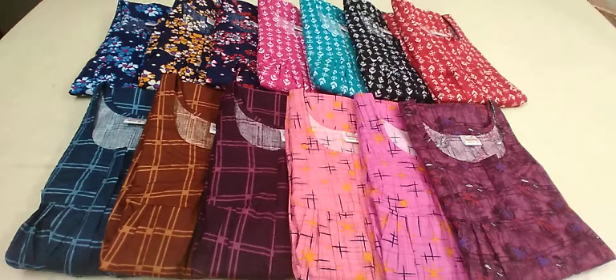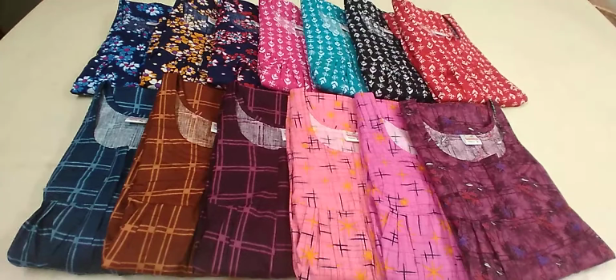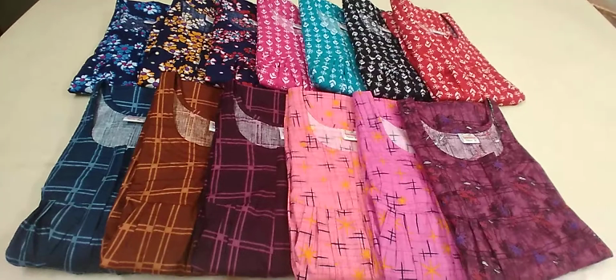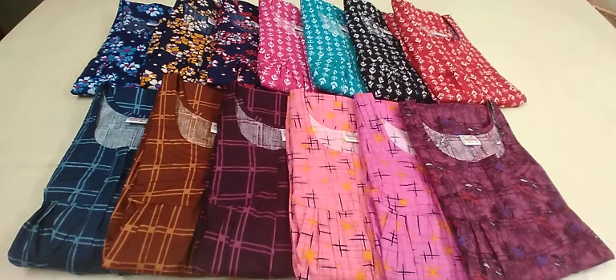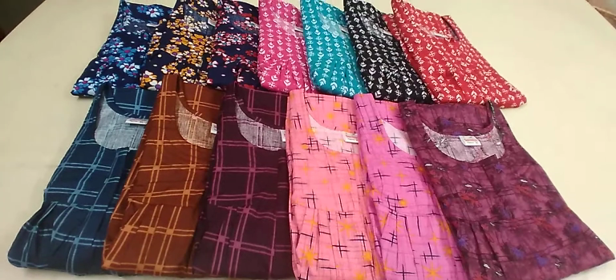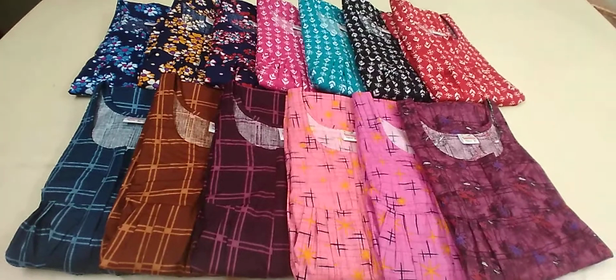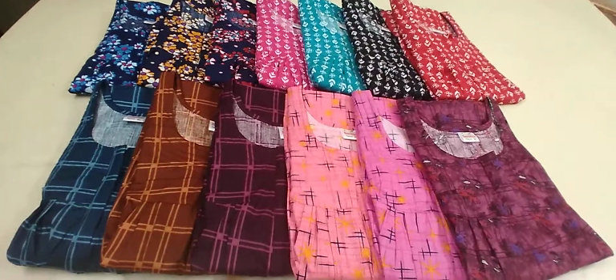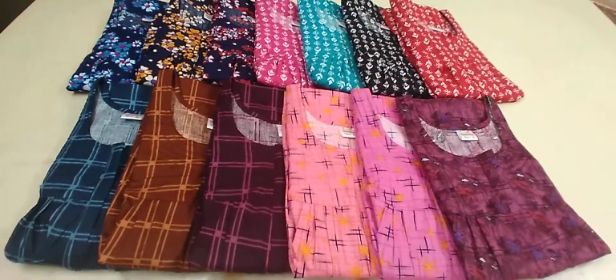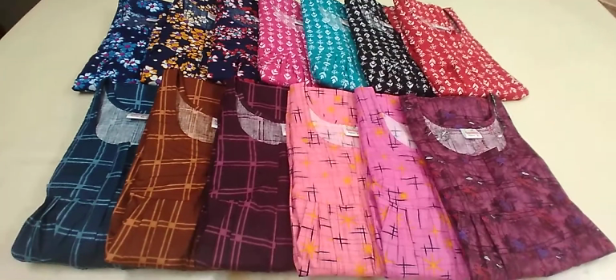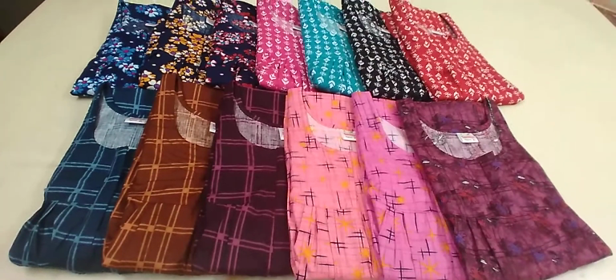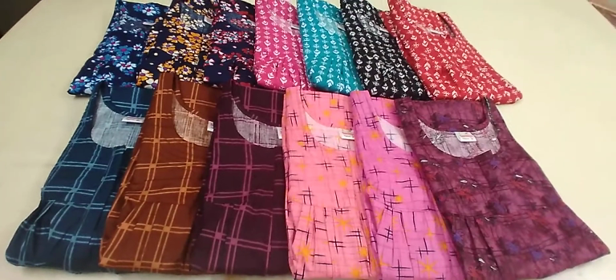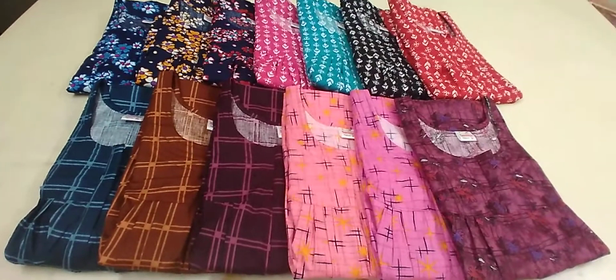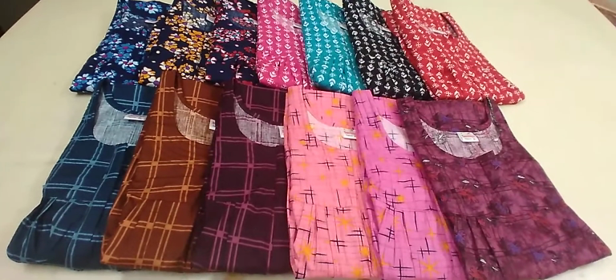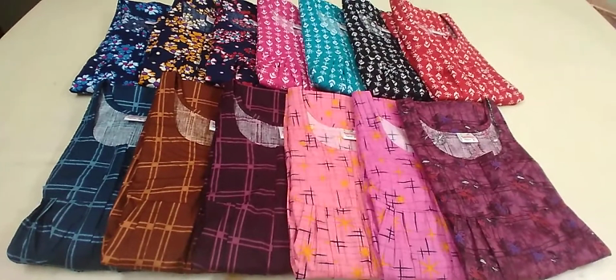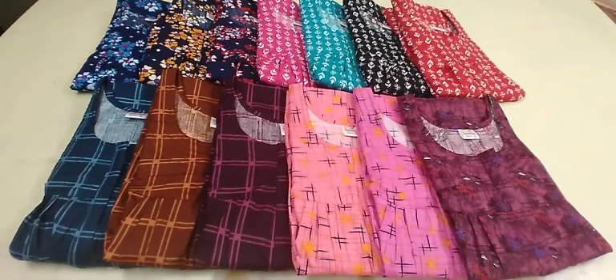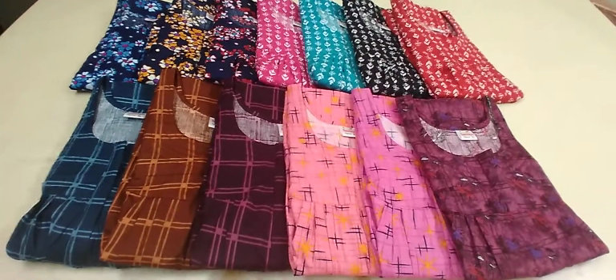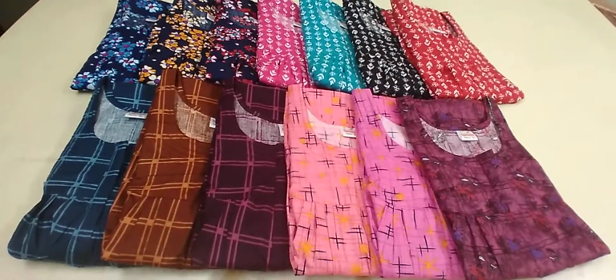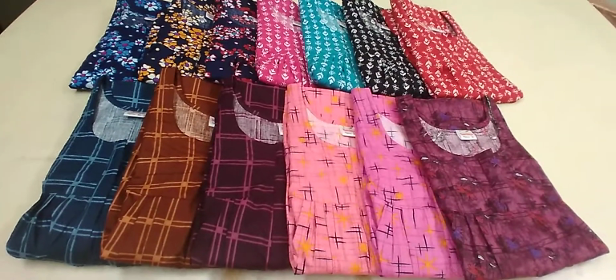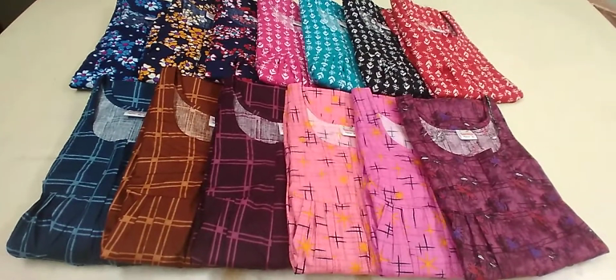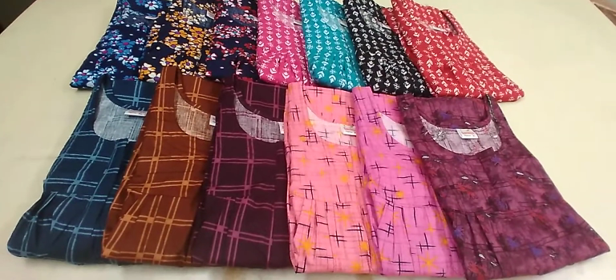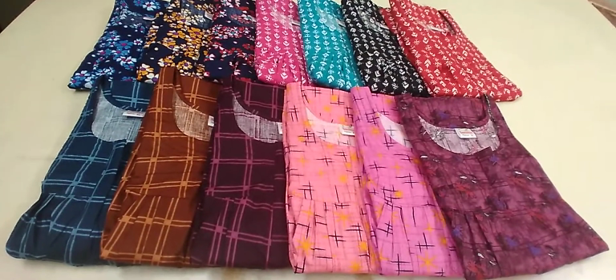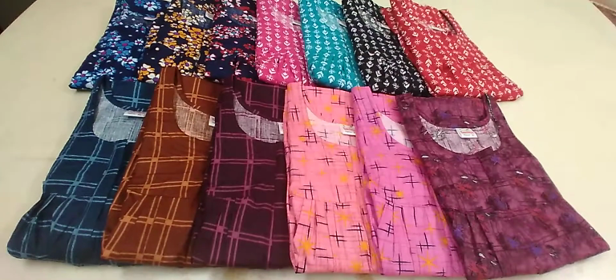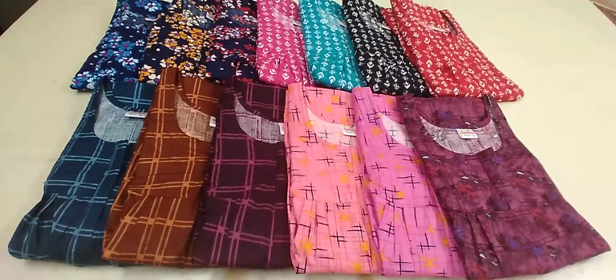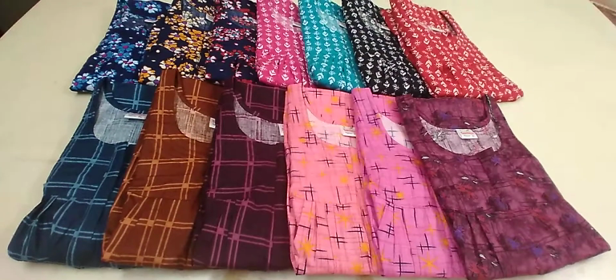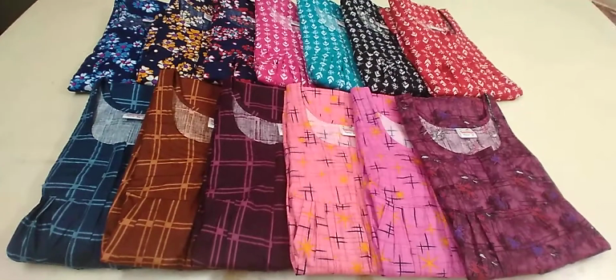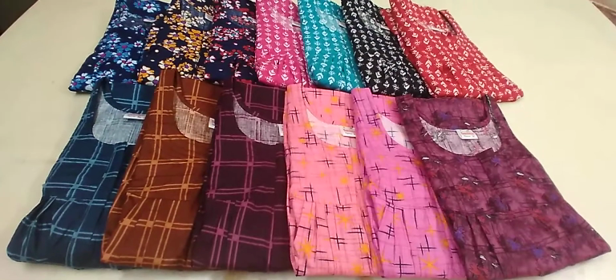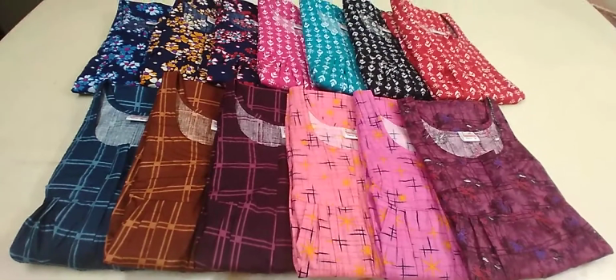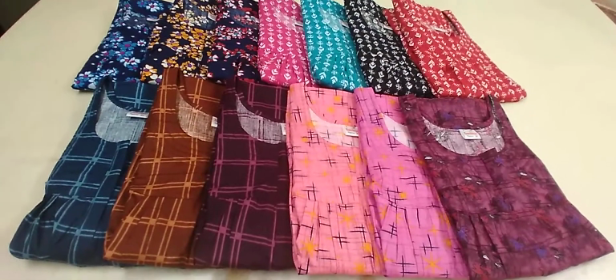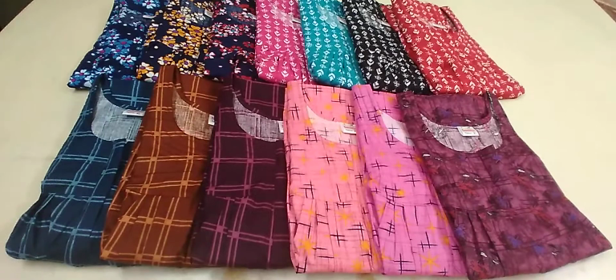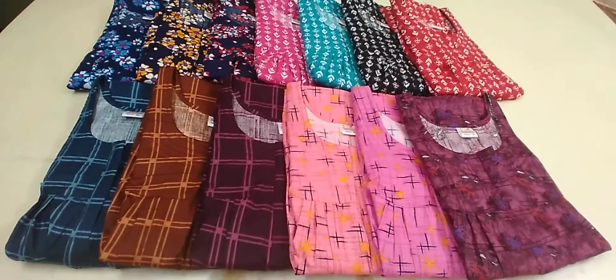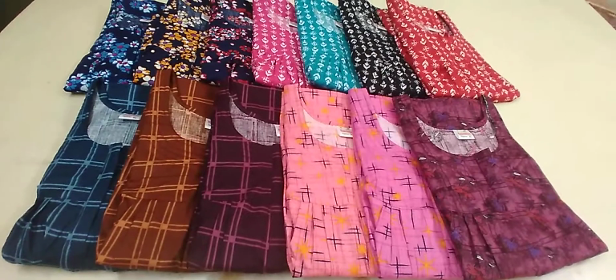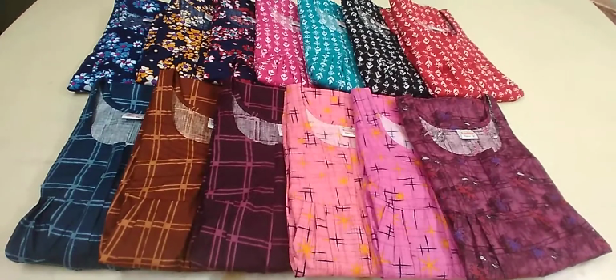Hi guys! Welcome back to our channel! In this video, we will show you the art of creation. This is the 9D collection channel.